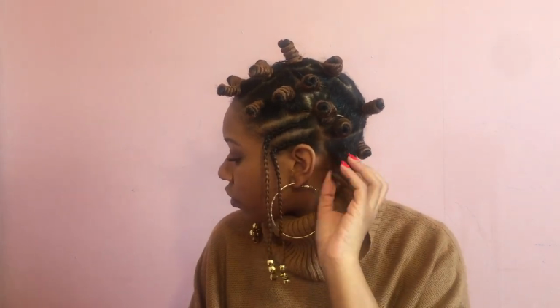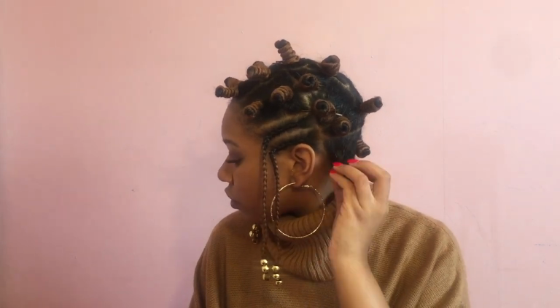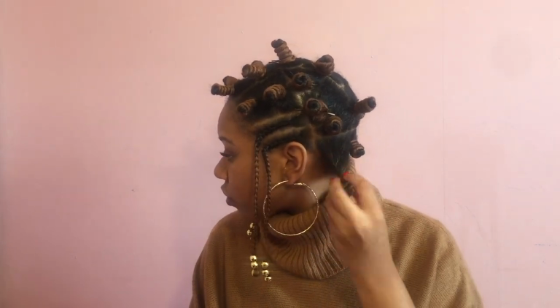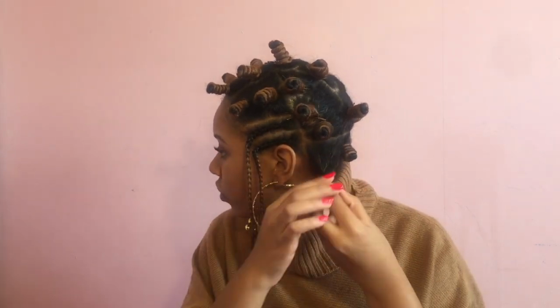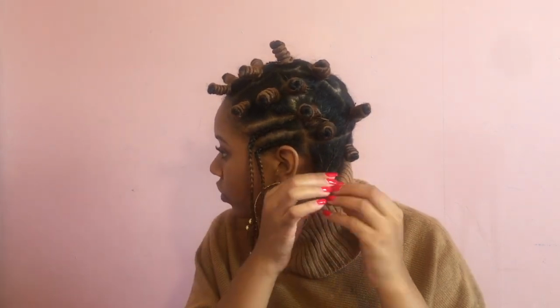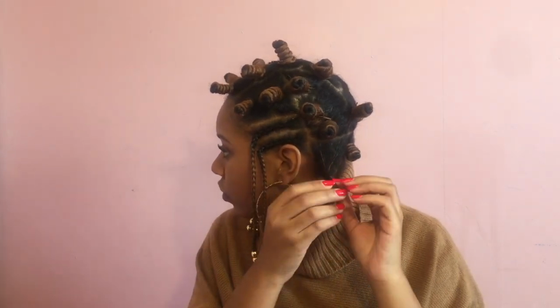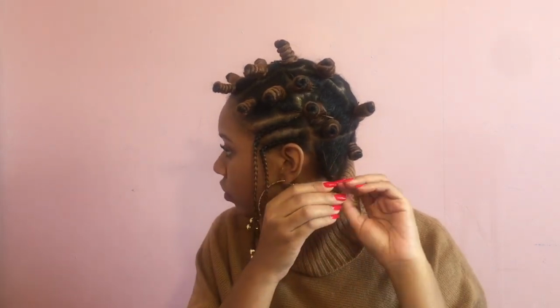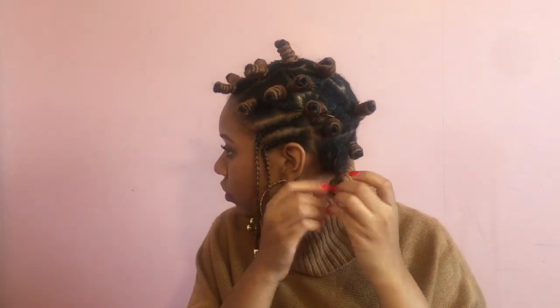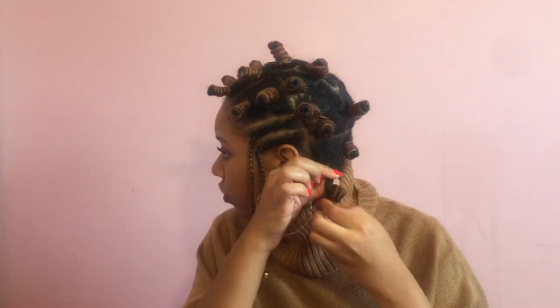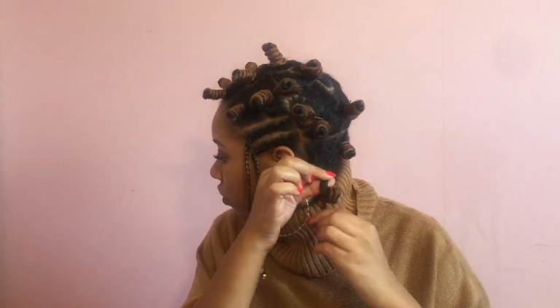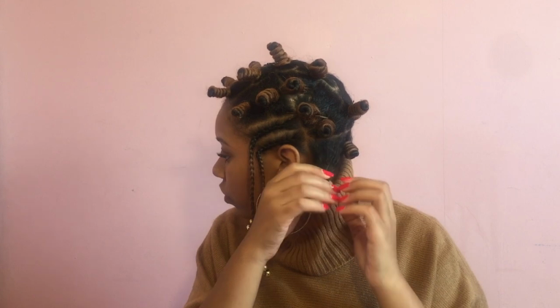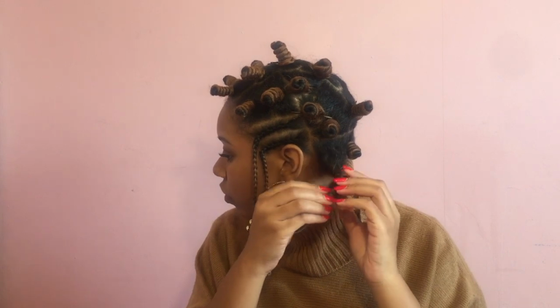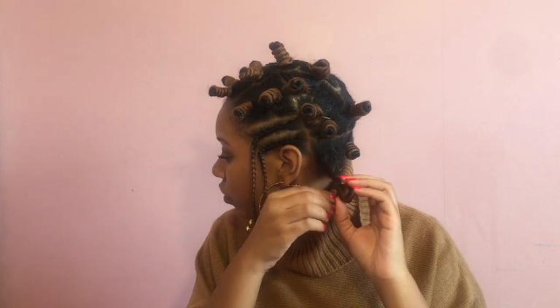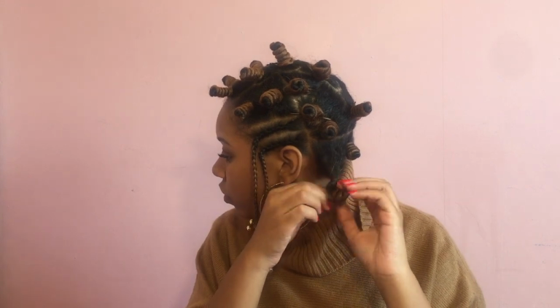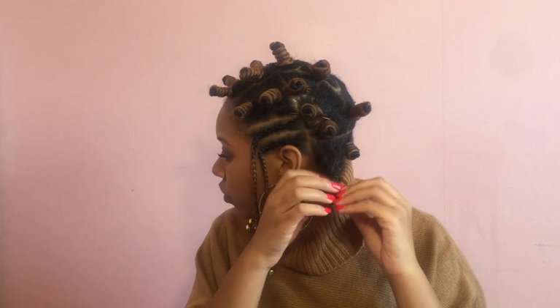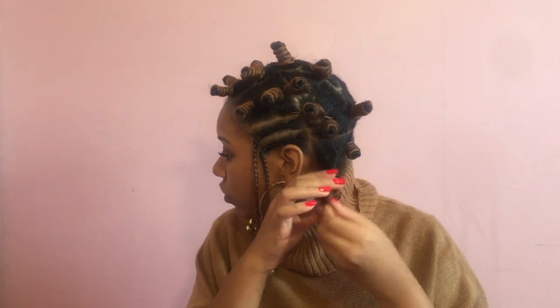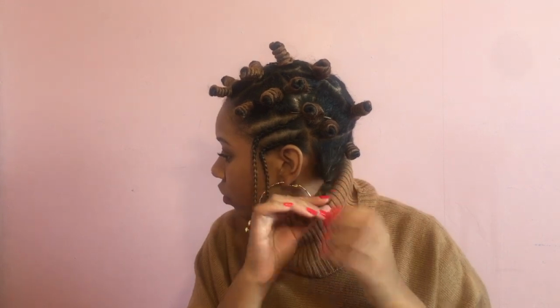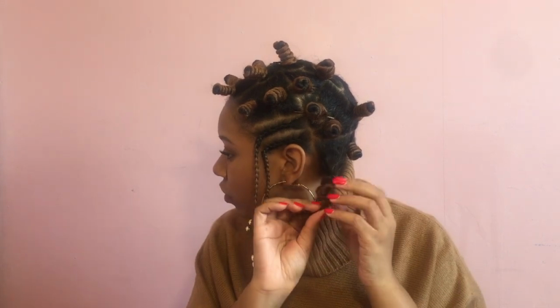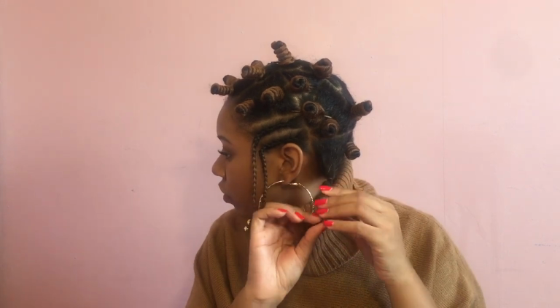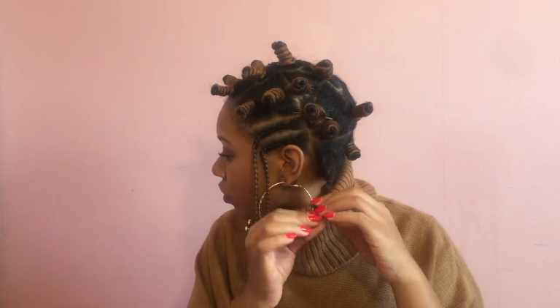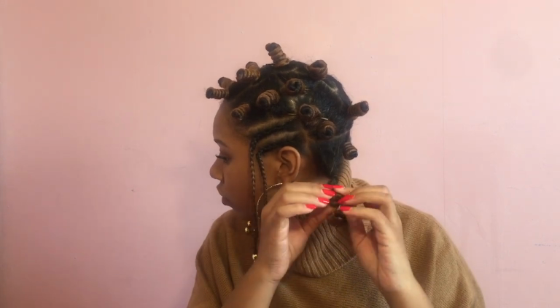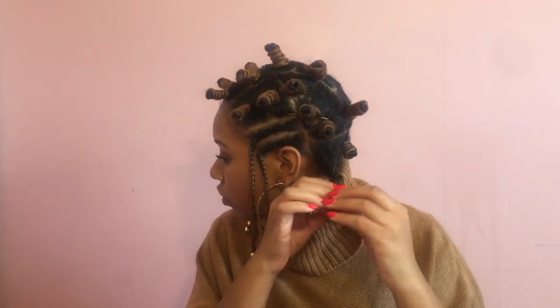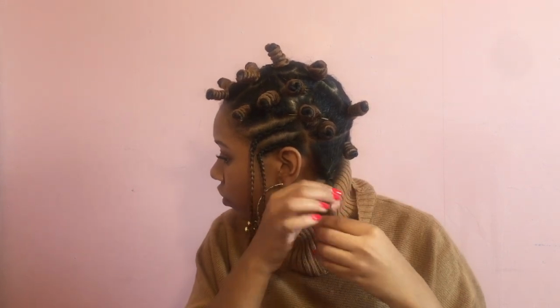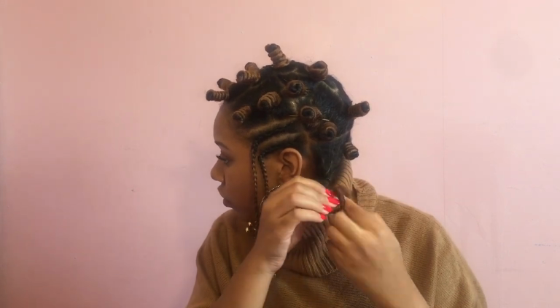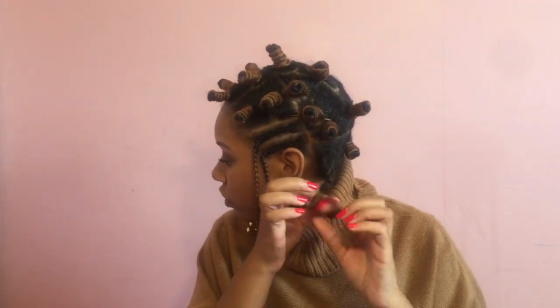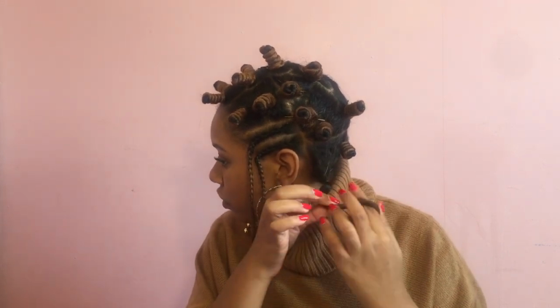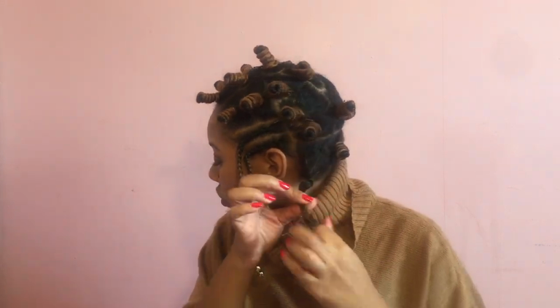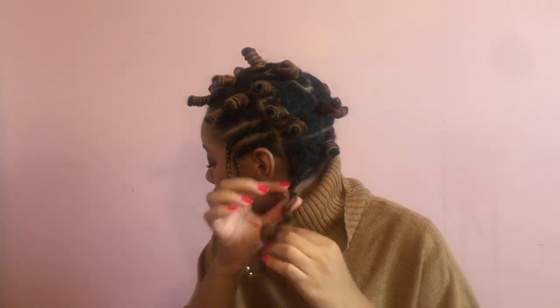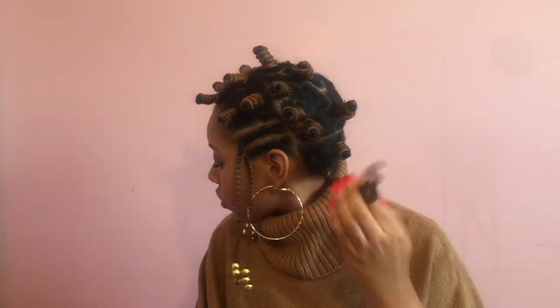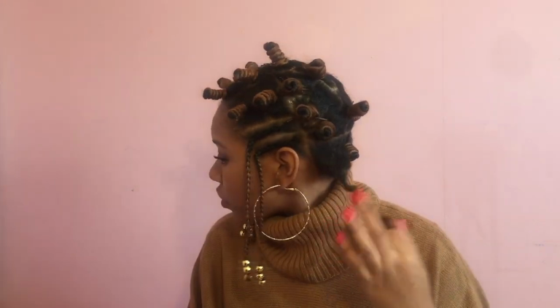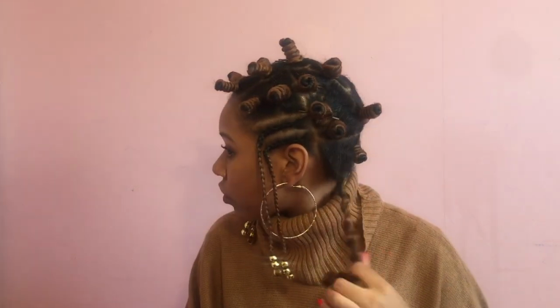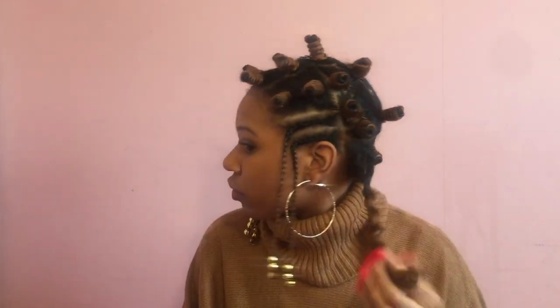To undo the bantu knot, twist it in the opposite direction of the knot. Untwist it as if you were twisting off a bottle cap.